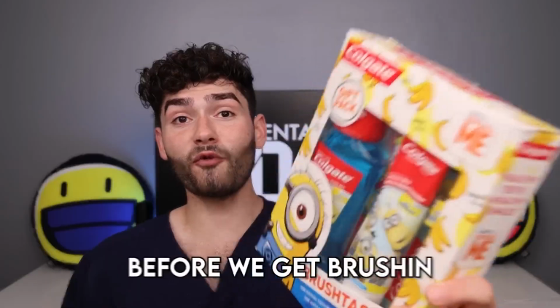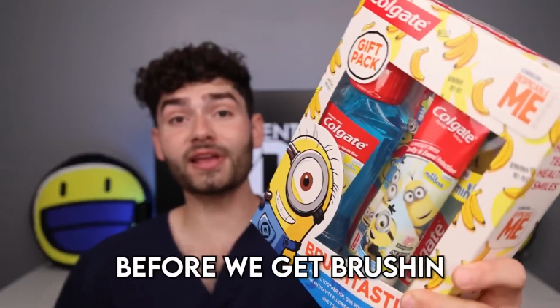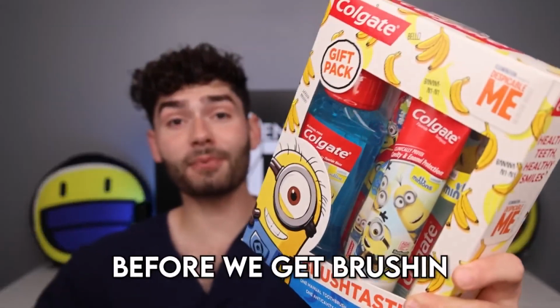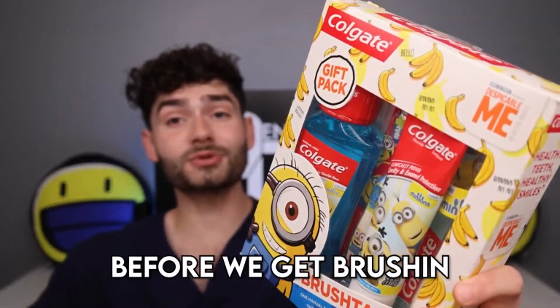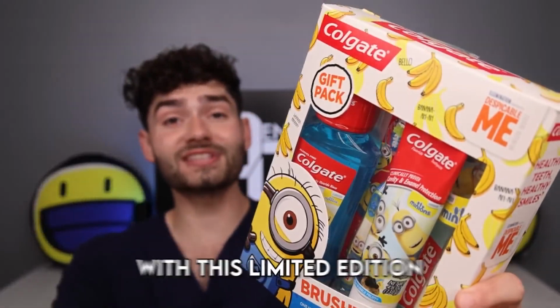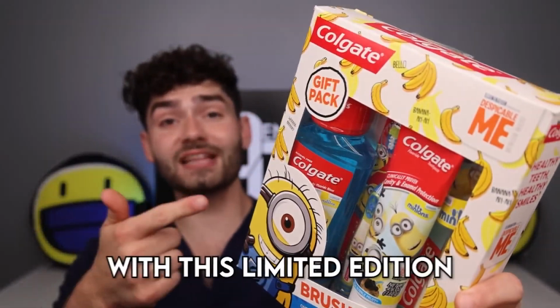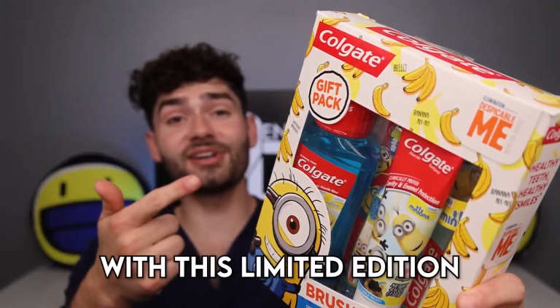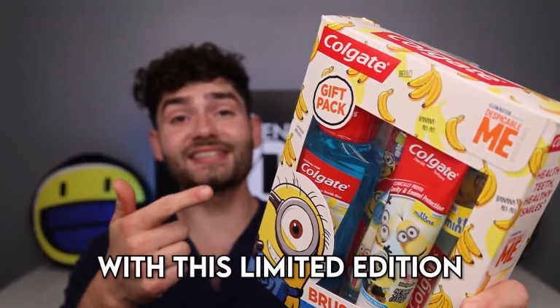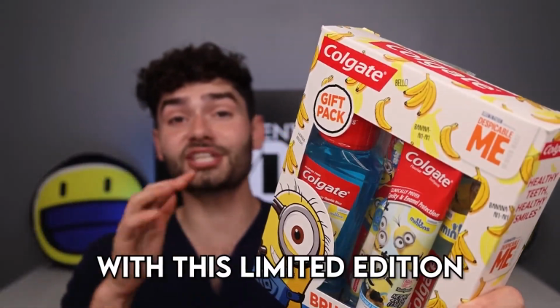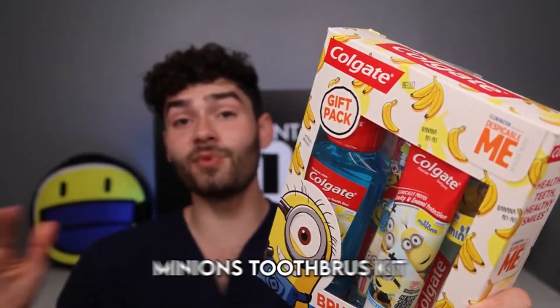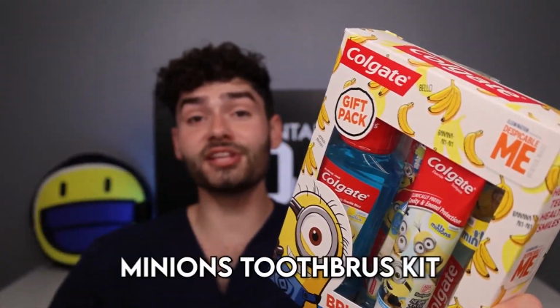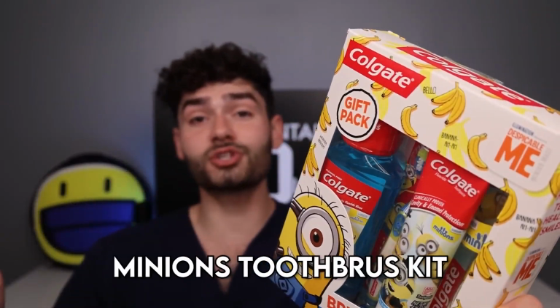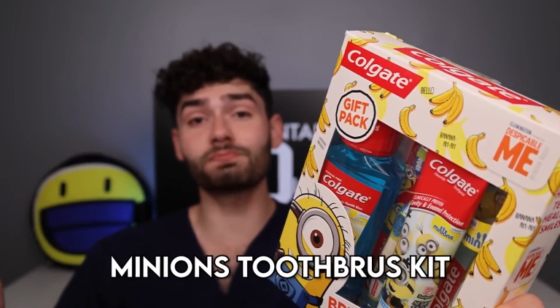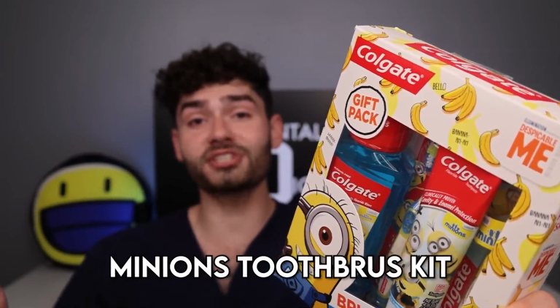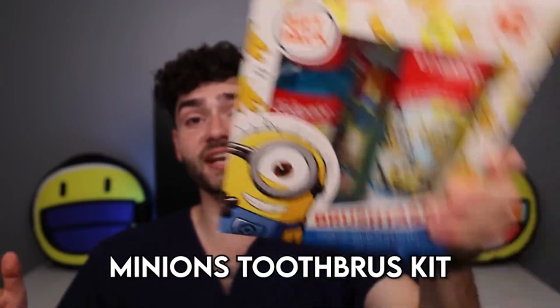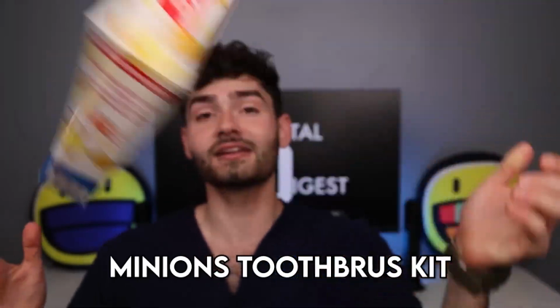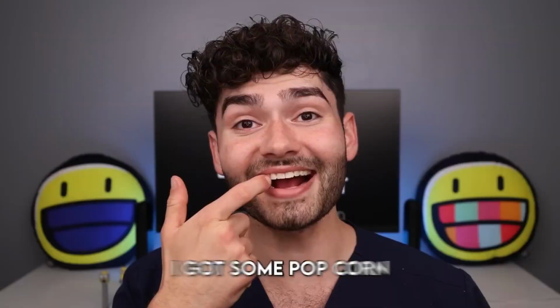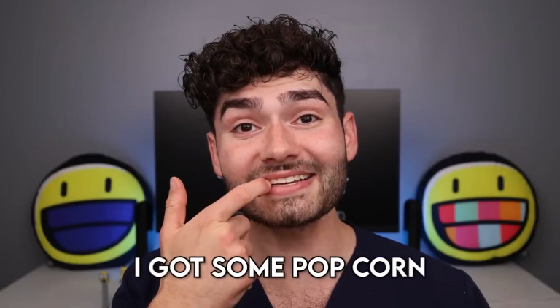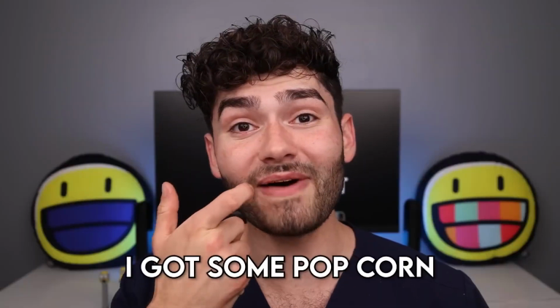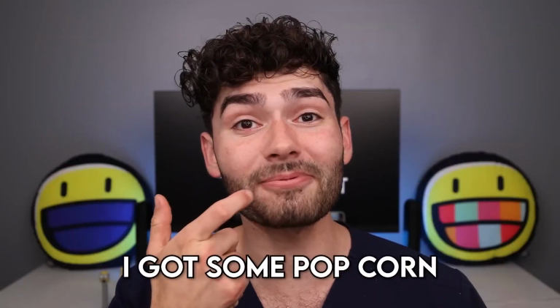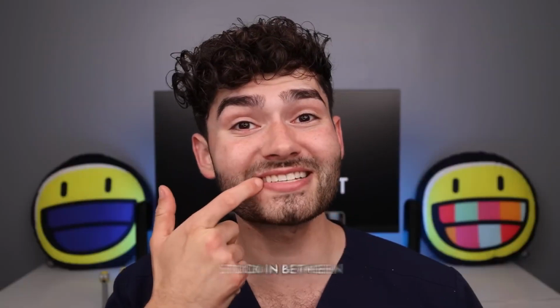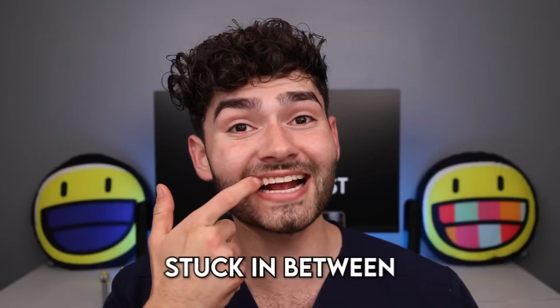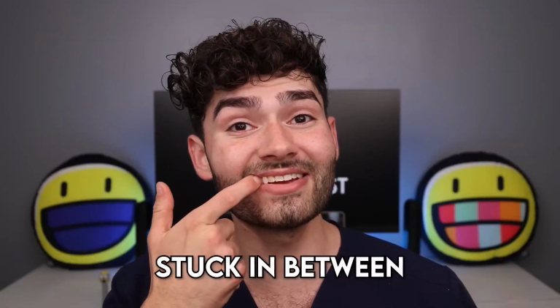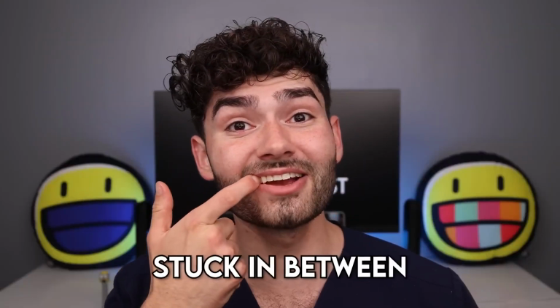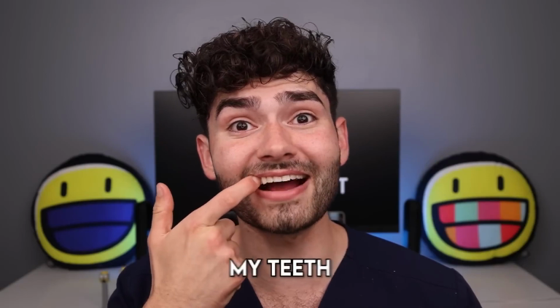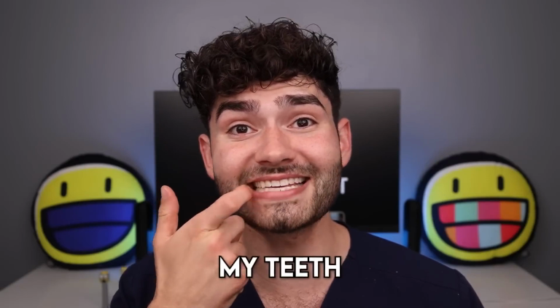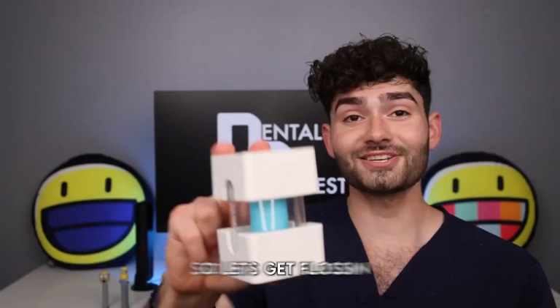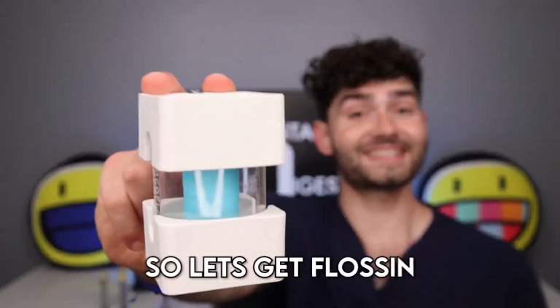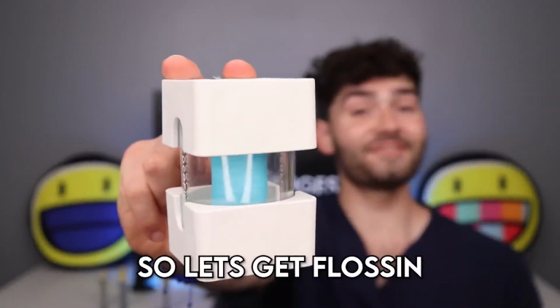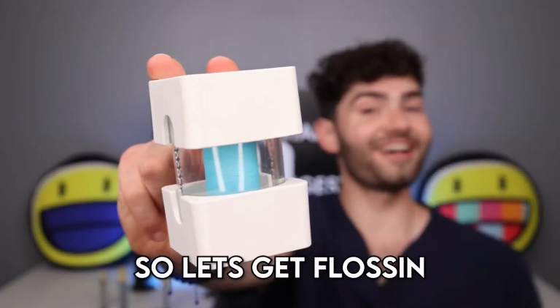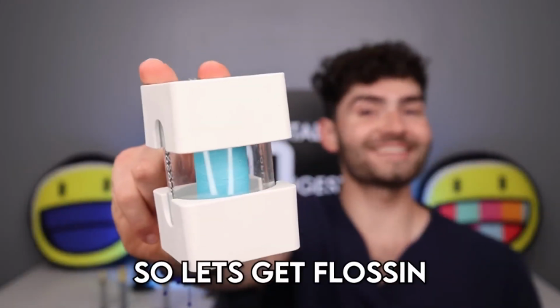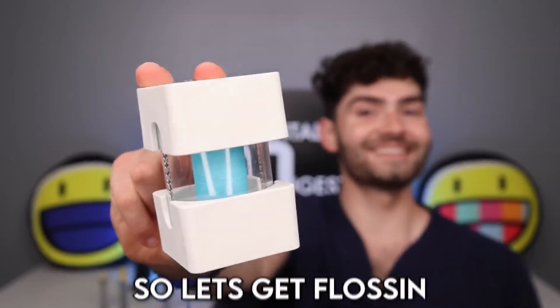Before we get brushing with this limited edition Minions toothbrush kit, I've got some popcorn stuck in between my teeth. So let's get flossing.